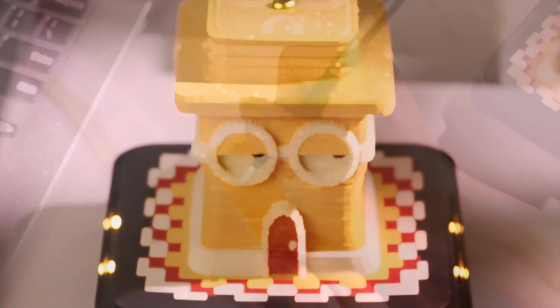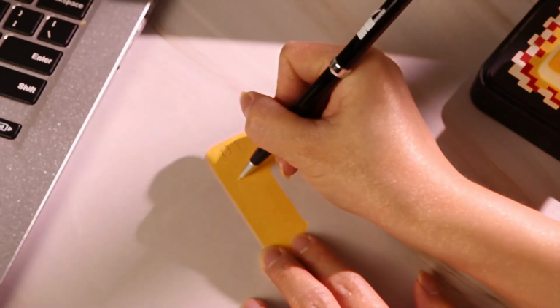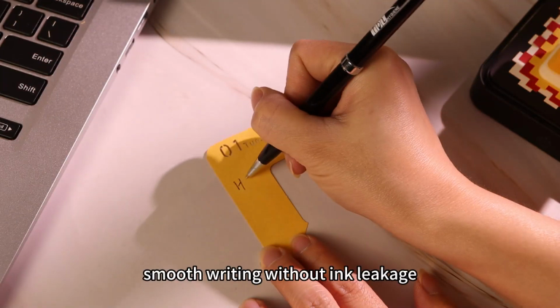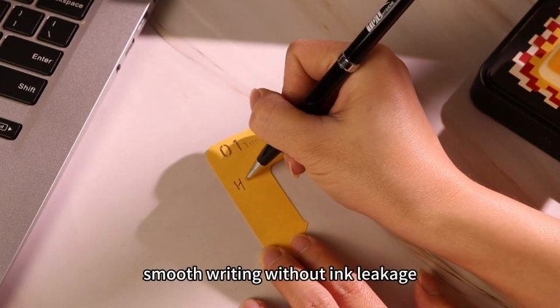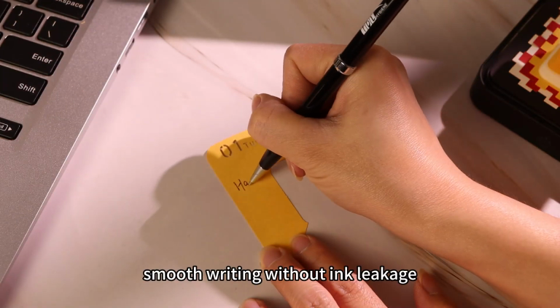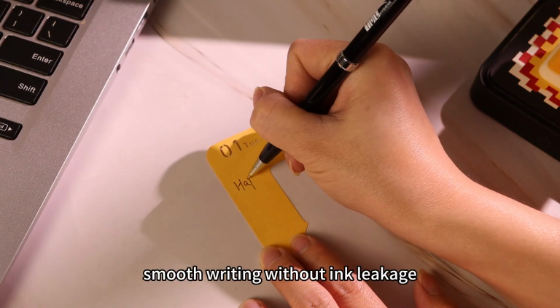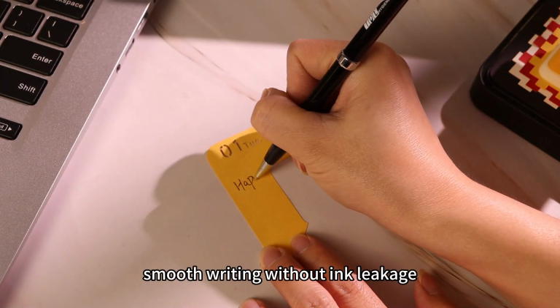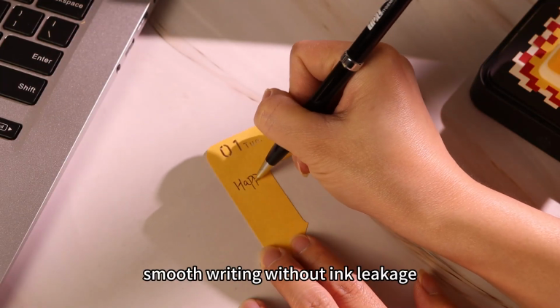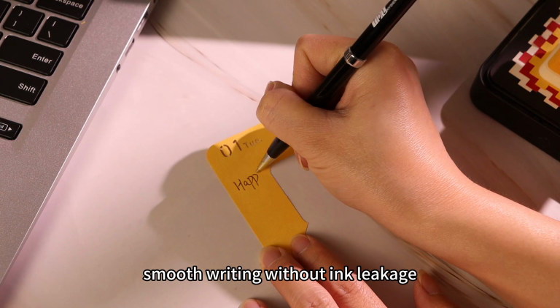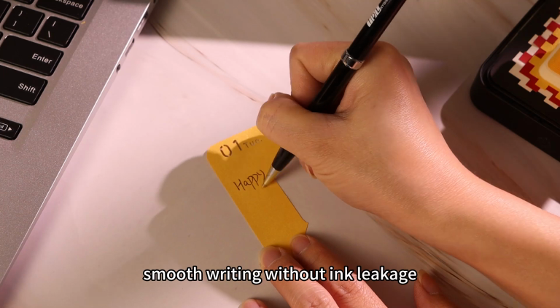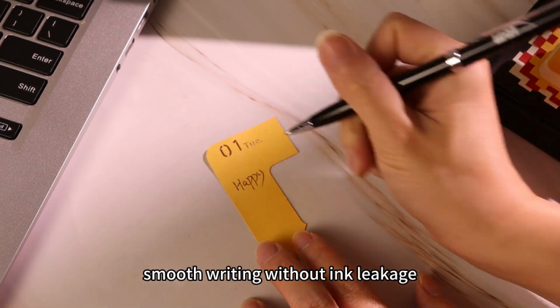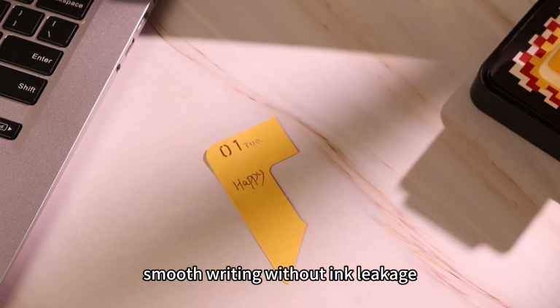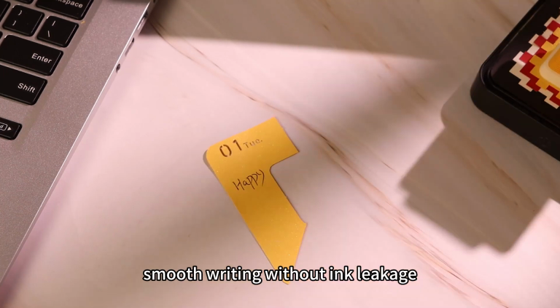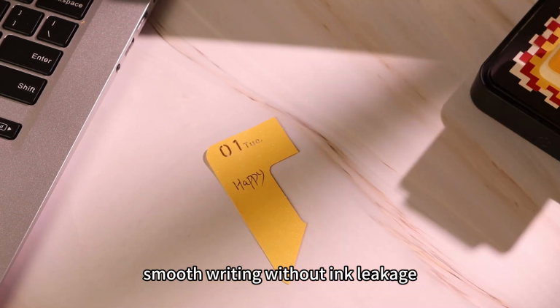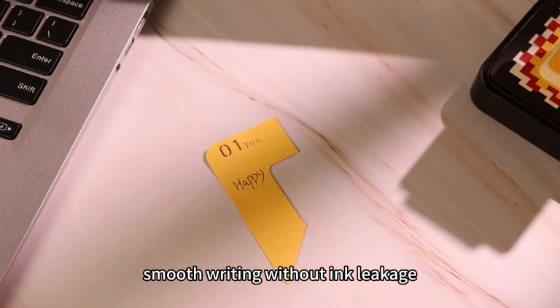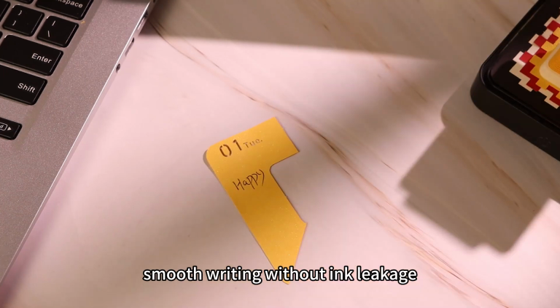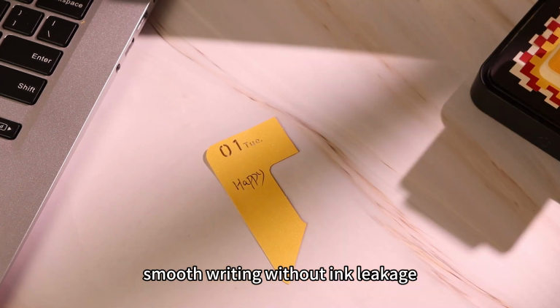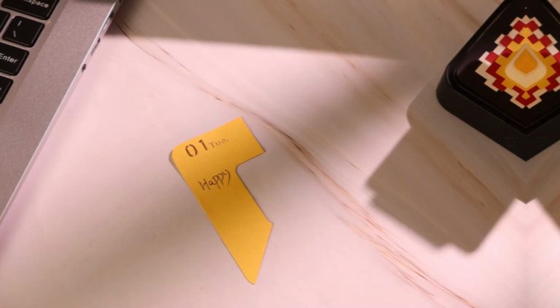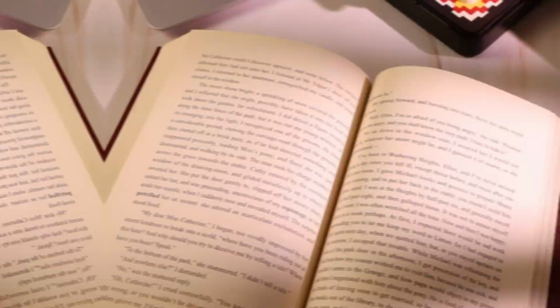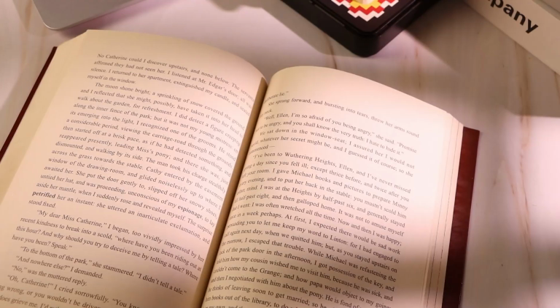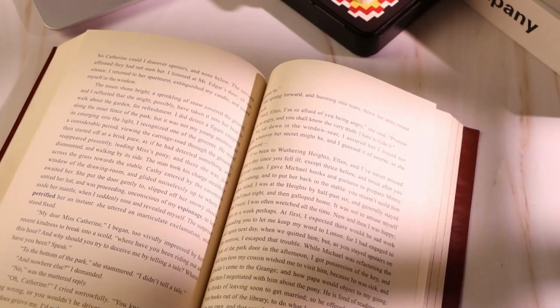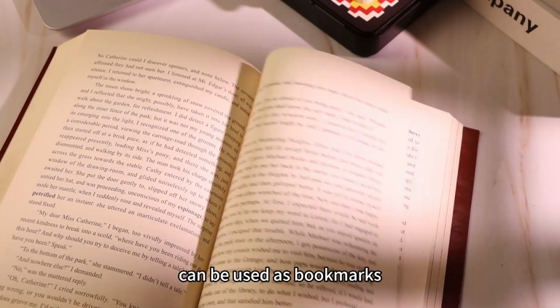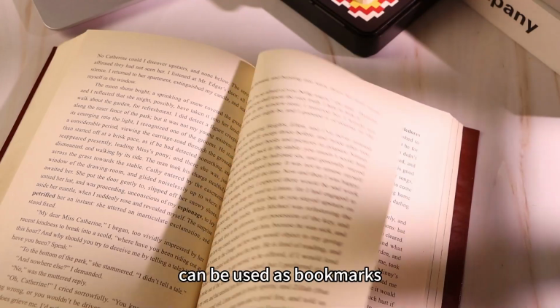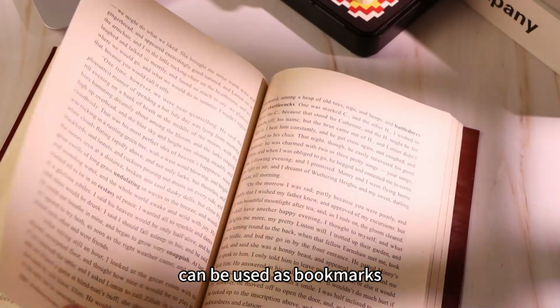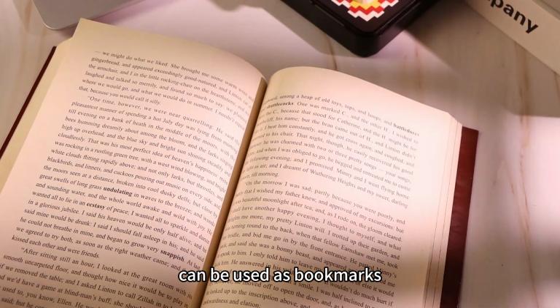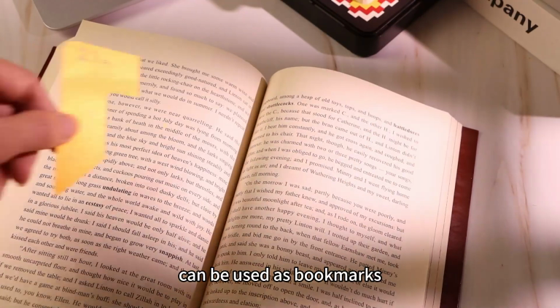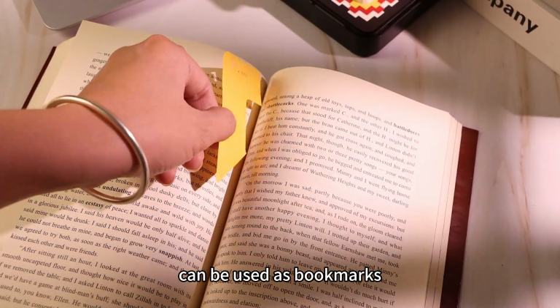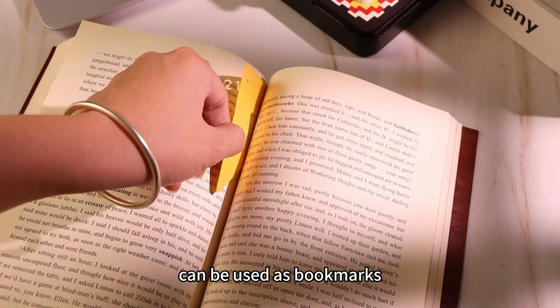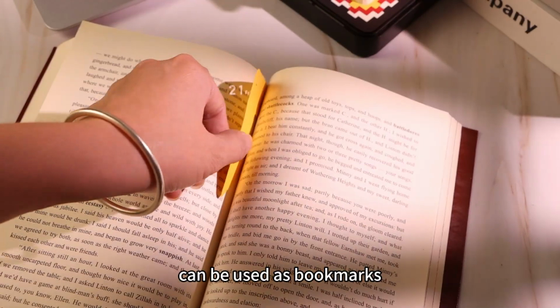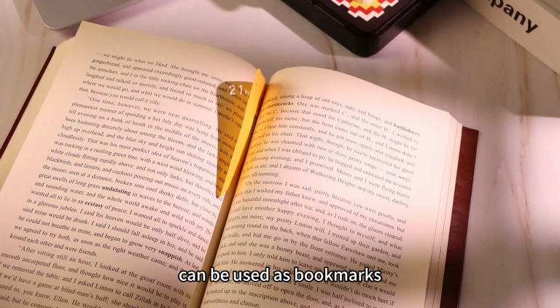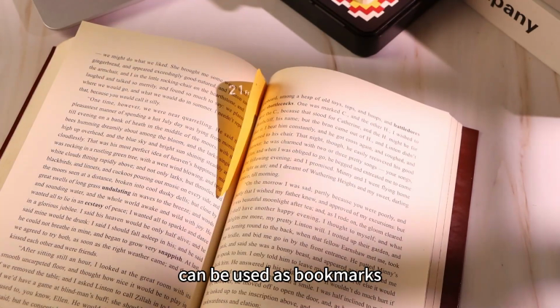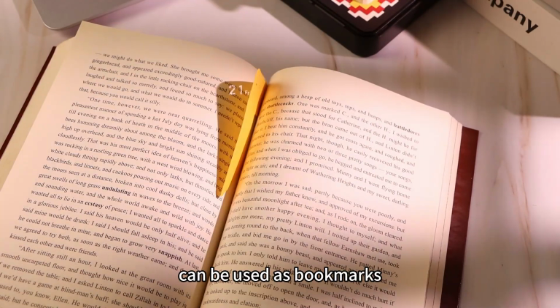Smooth writing without ink leakage. Can be used as bookmarks.